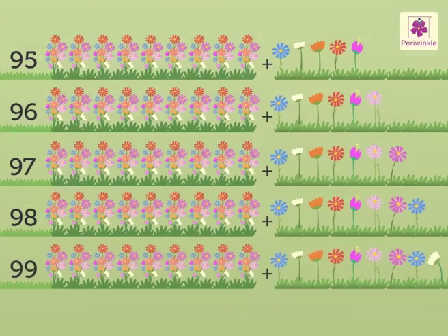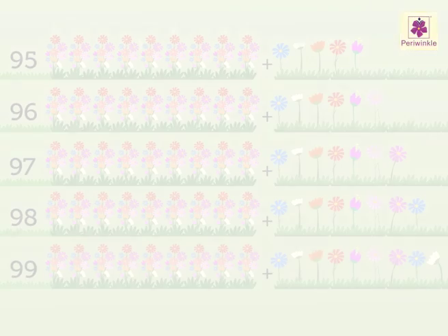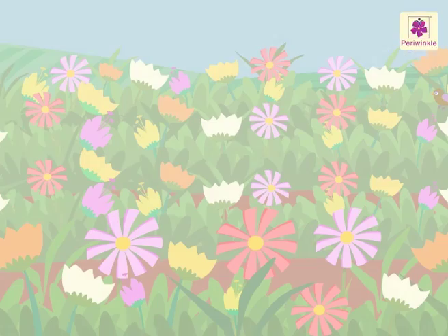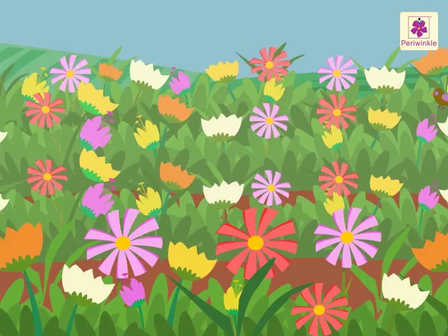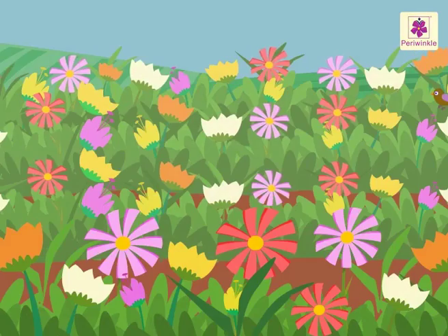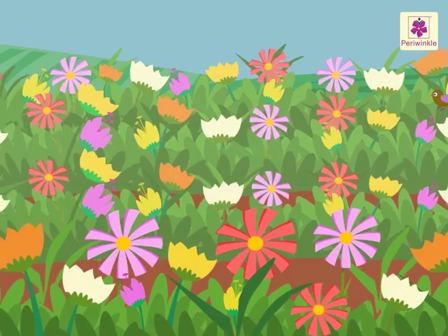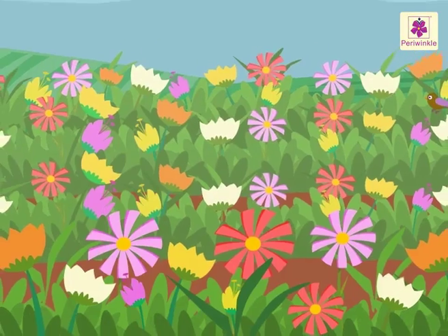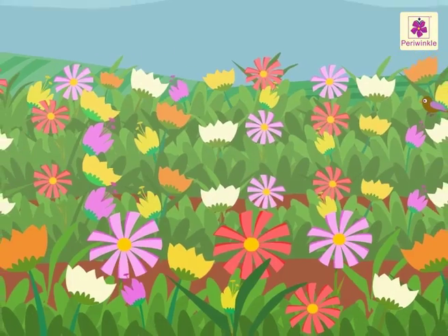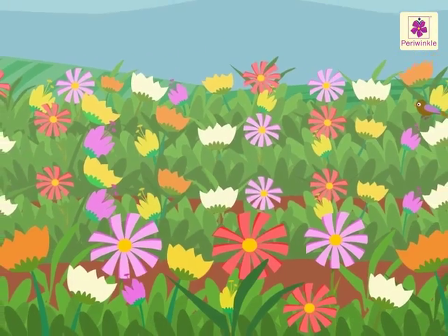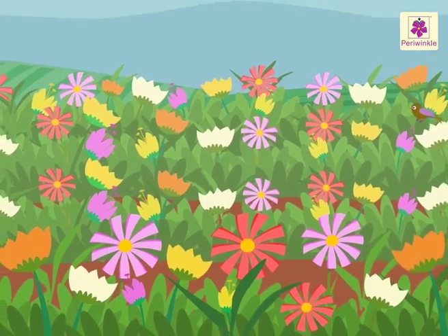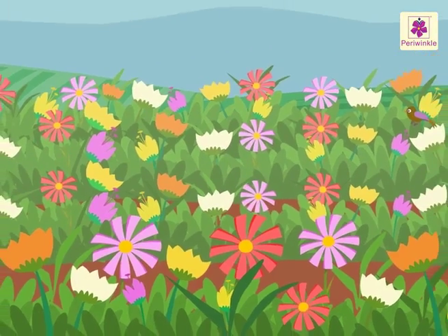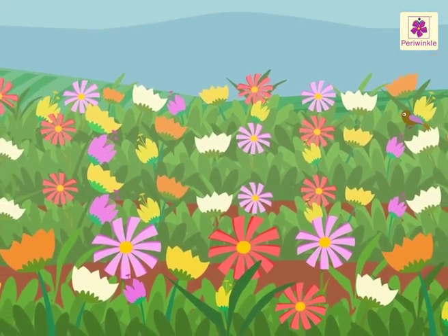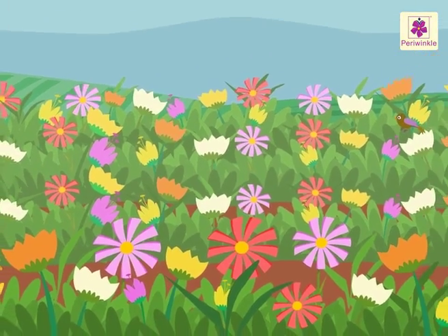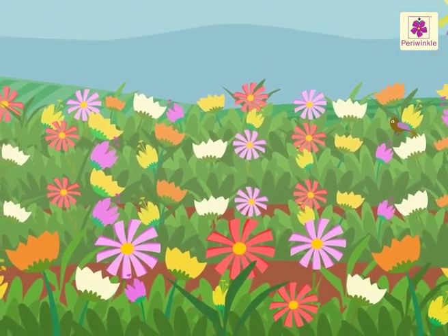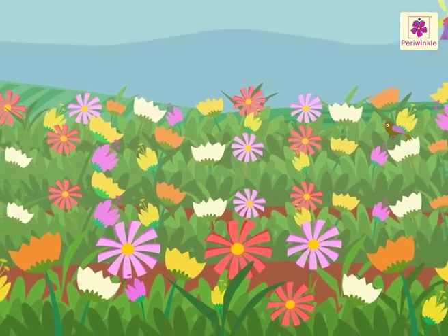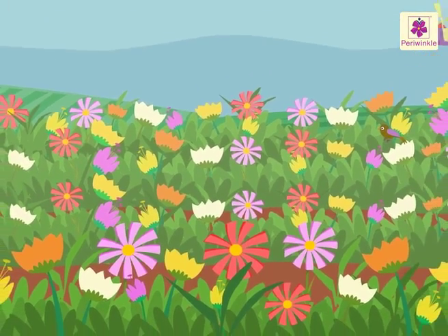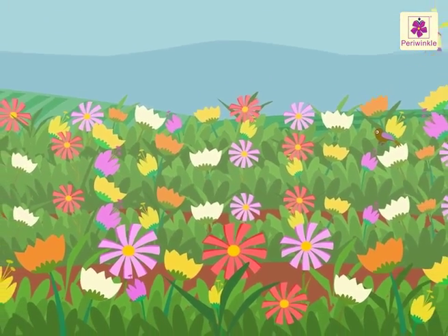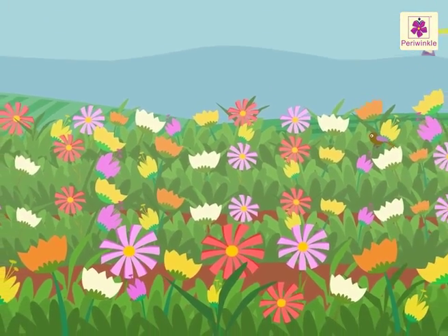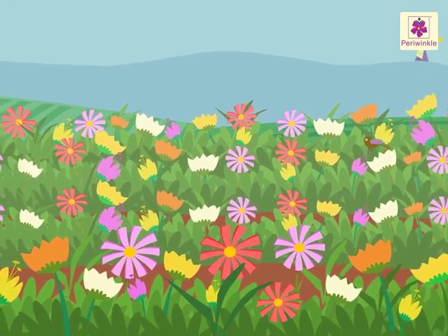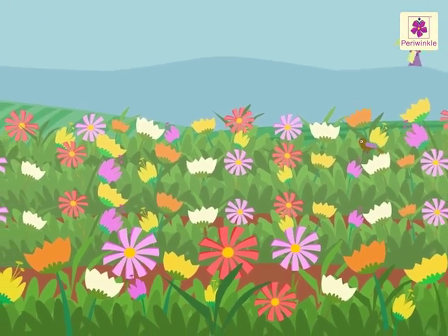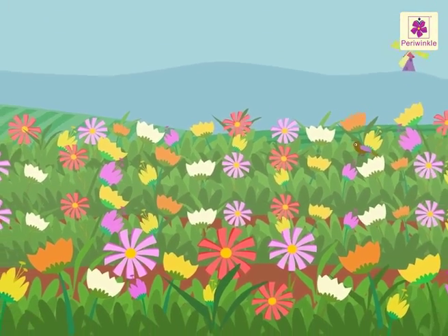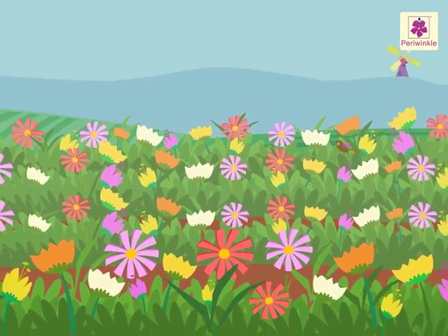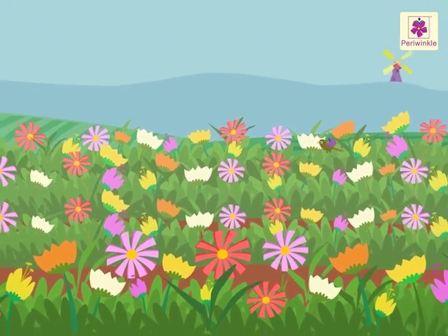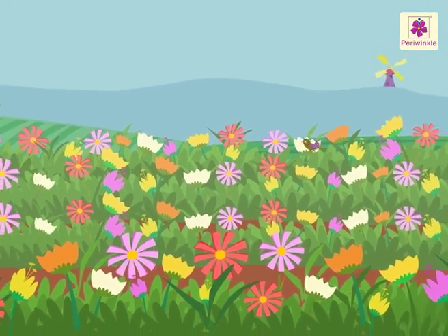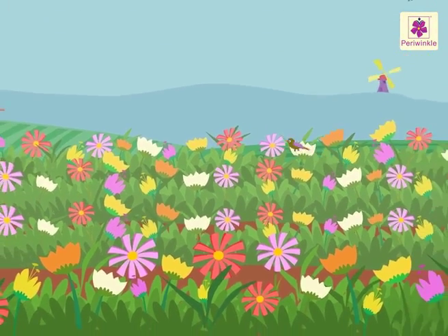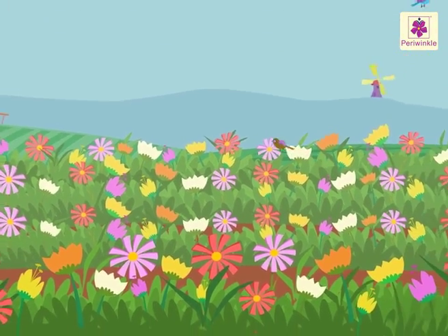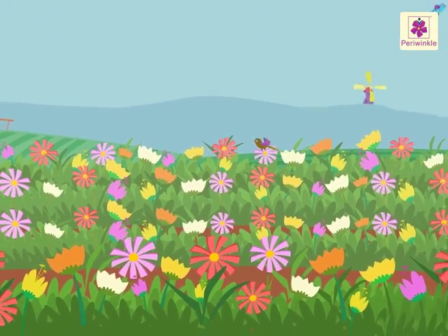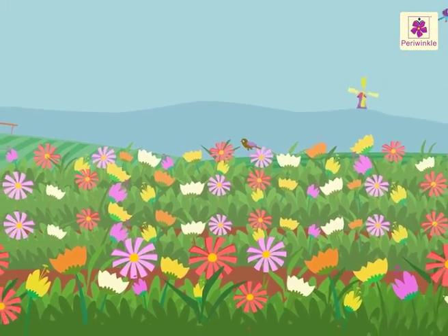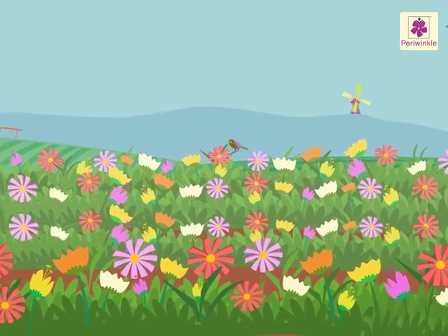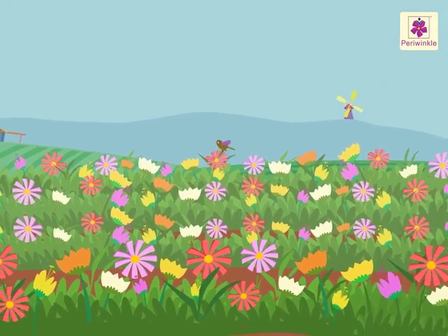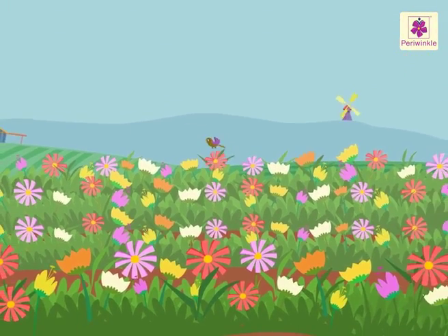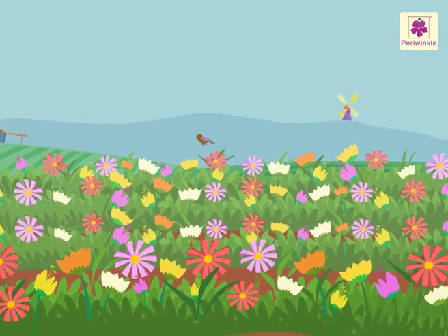Wow! What fun it was in the flower farm!